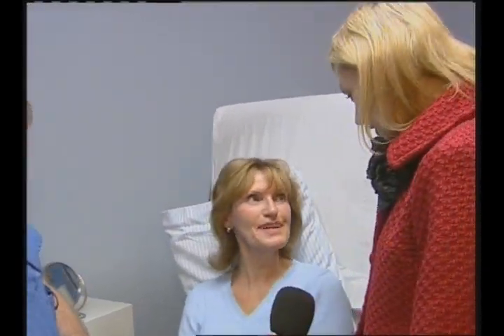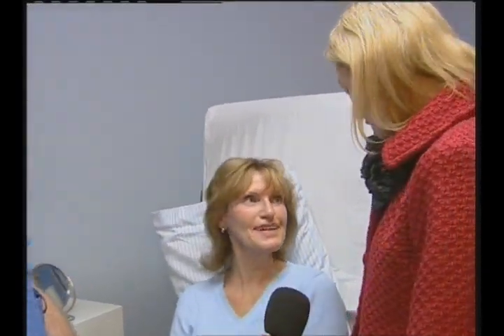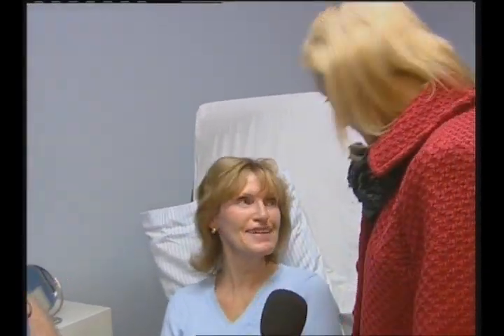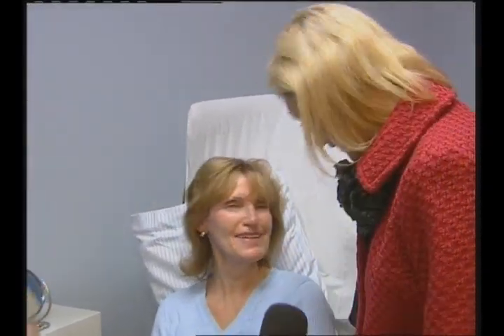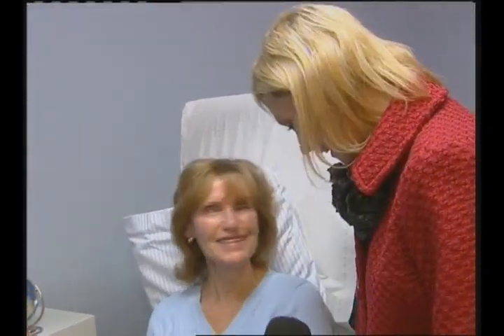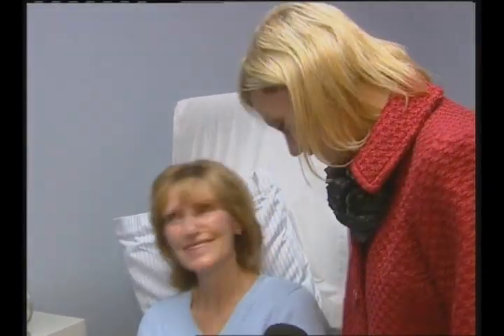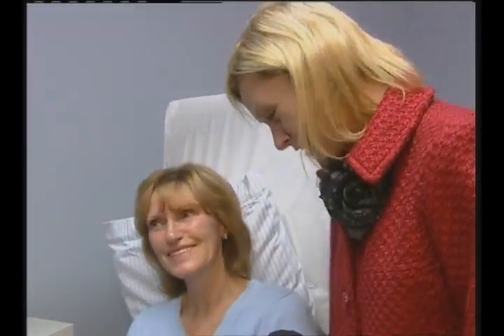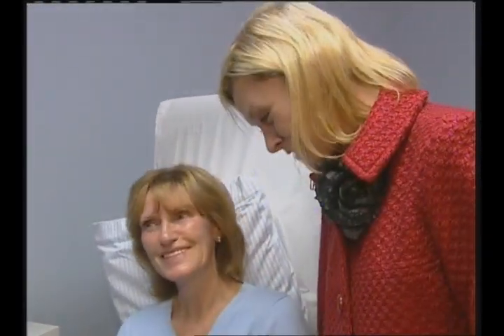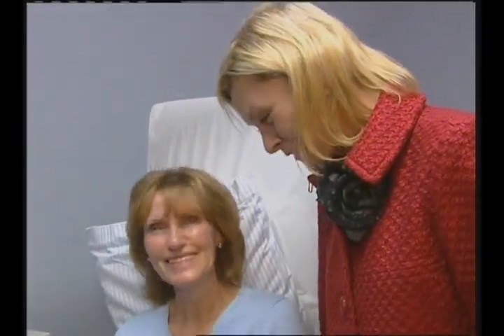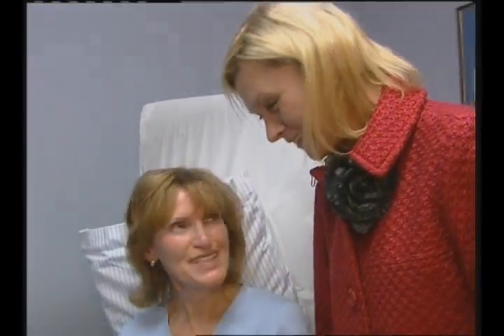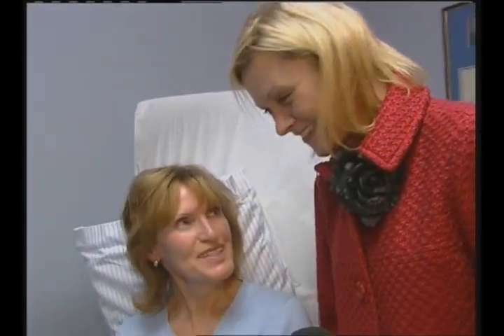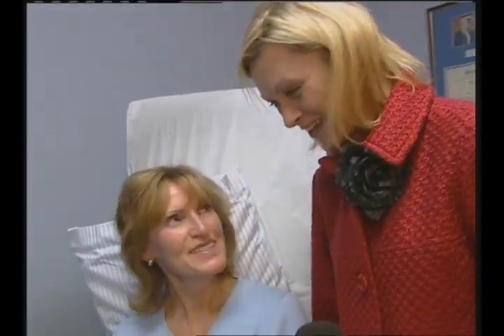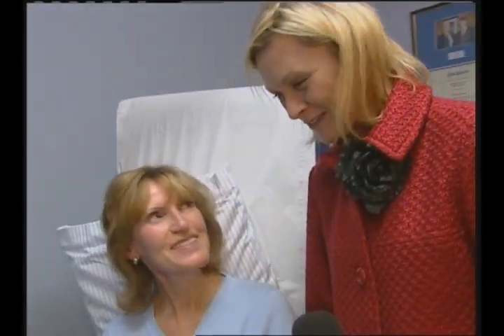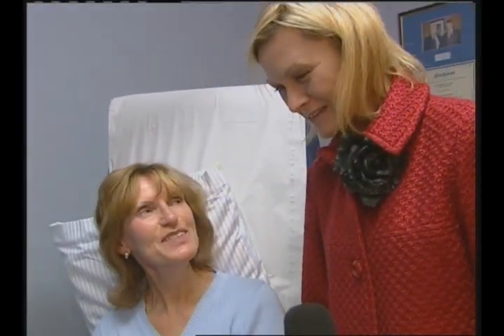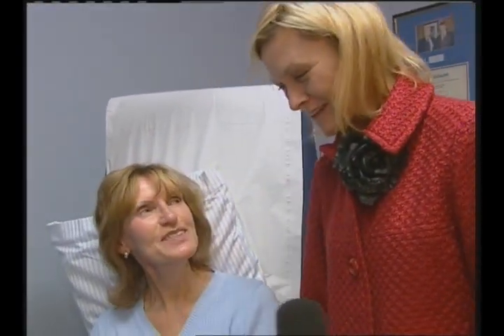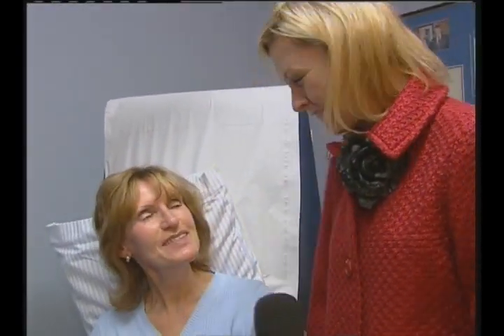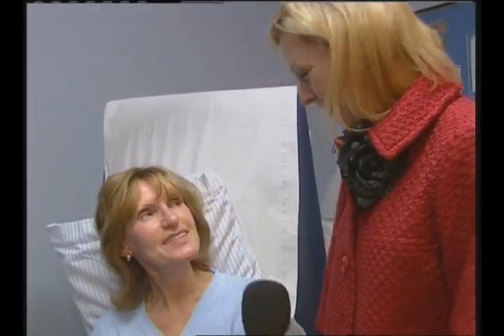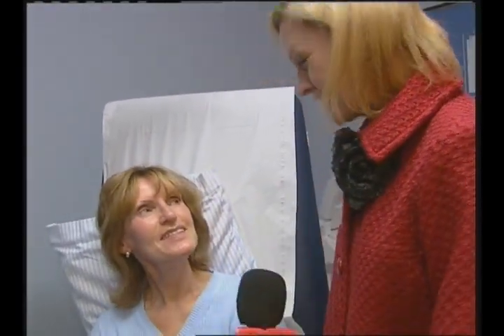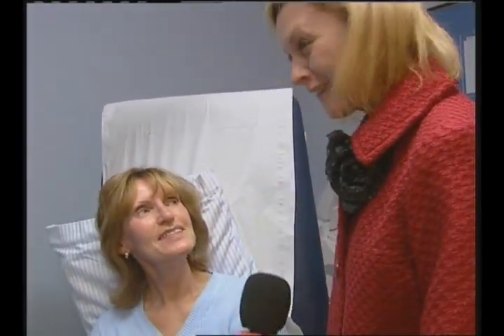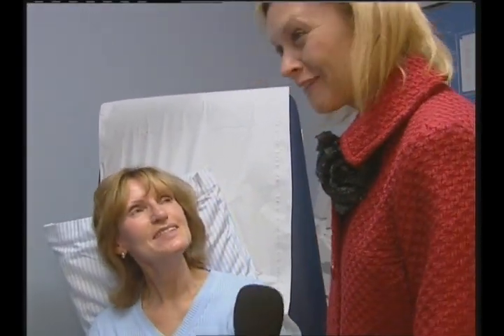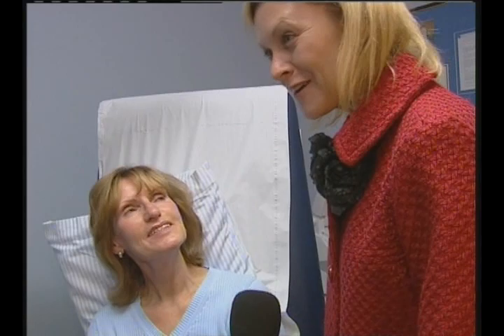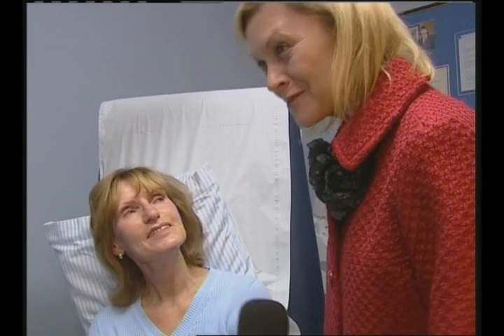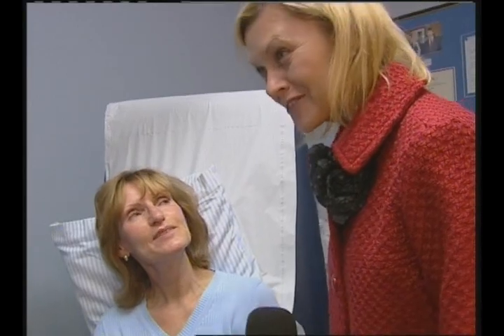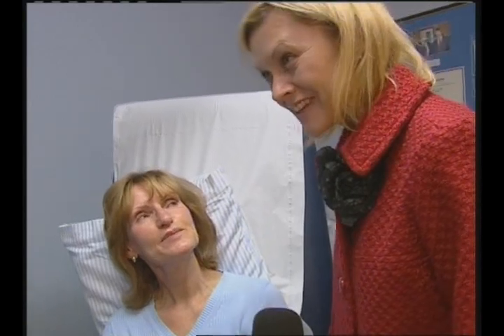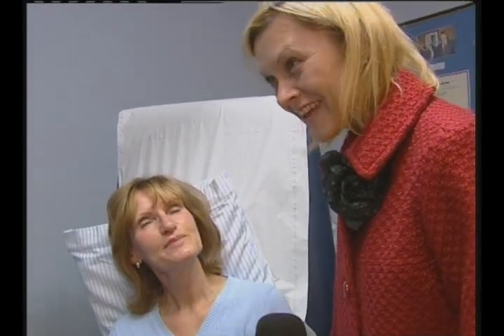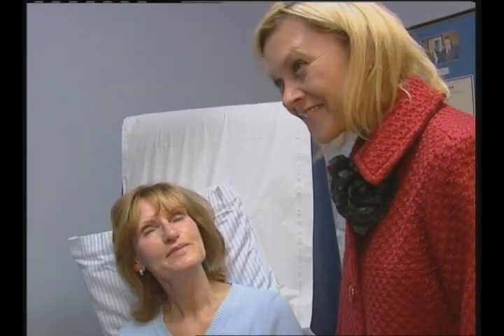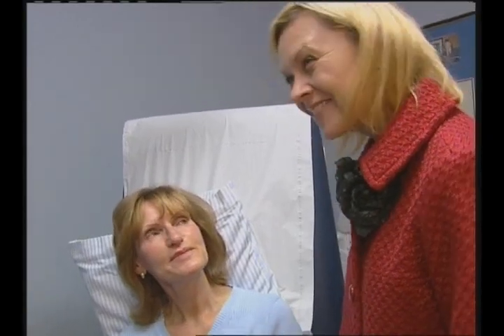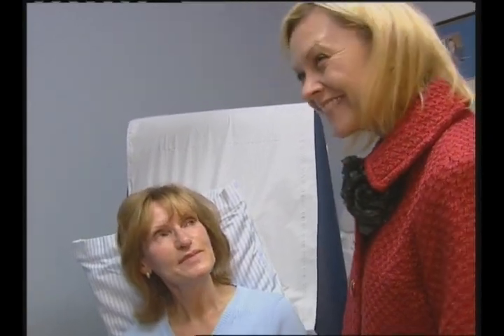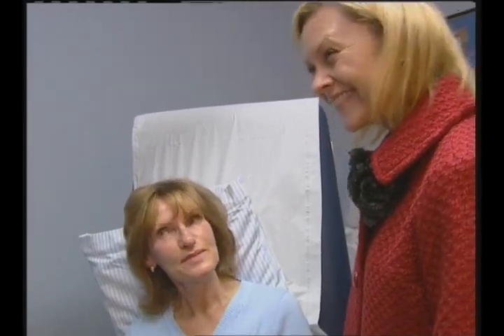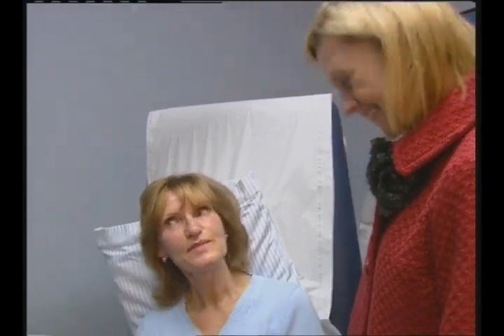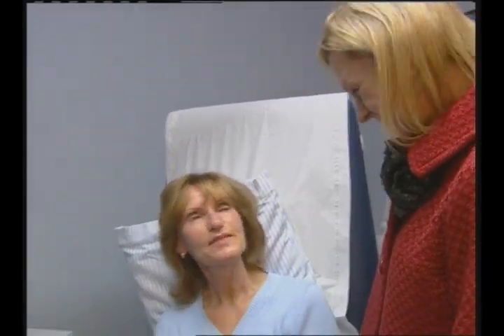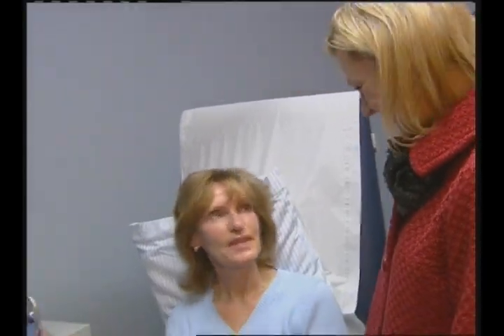The doctor assures Ellen she is going to look astonishing at the end of this, adding they are quite jealous themselves. They thank the guests and sign off.